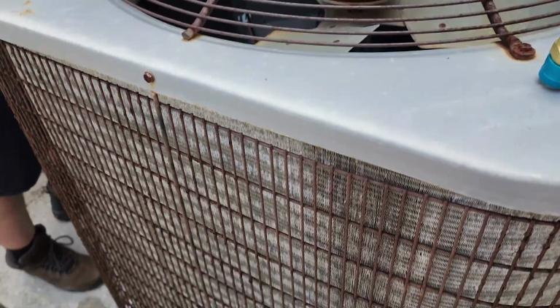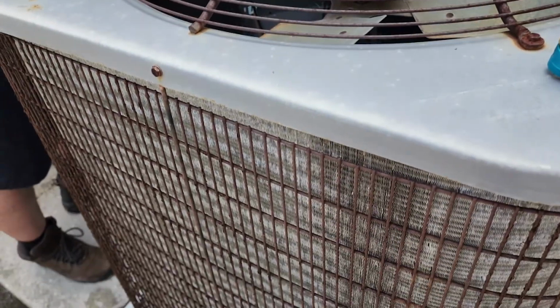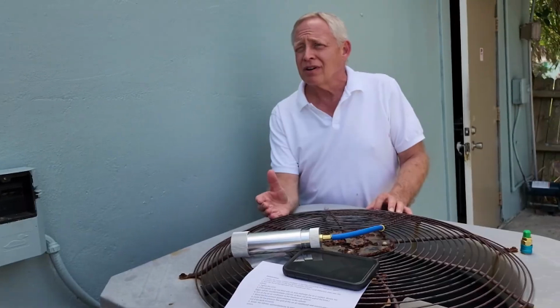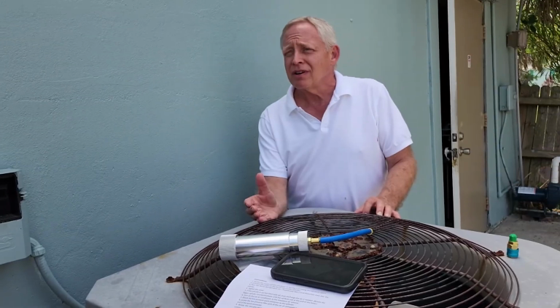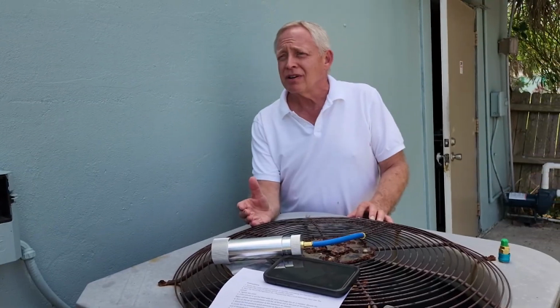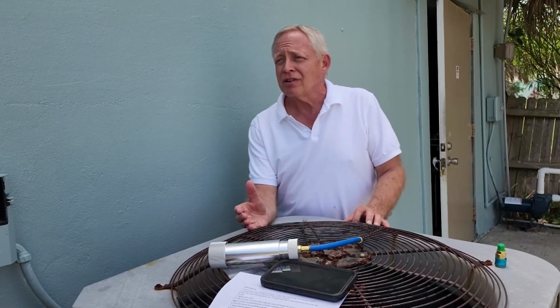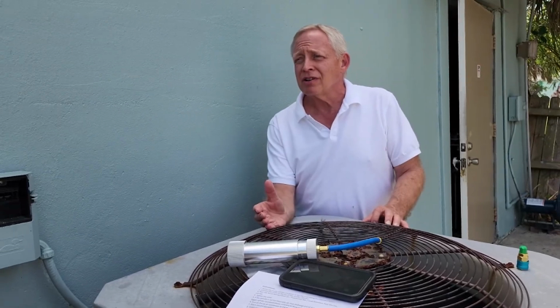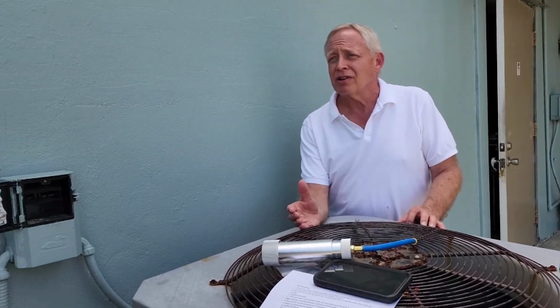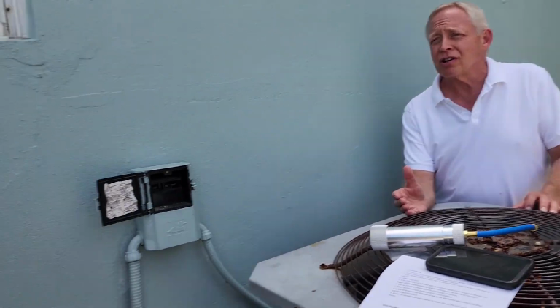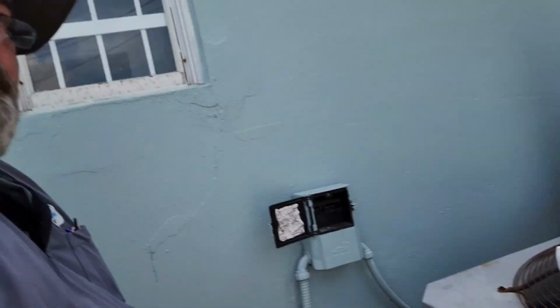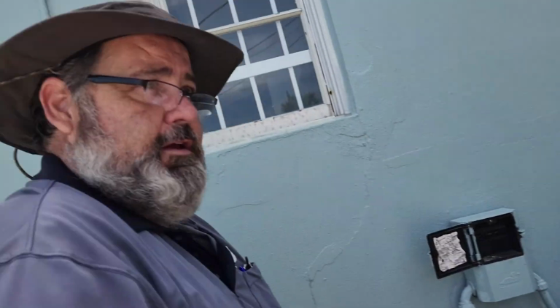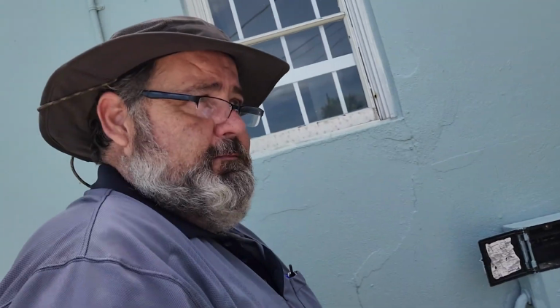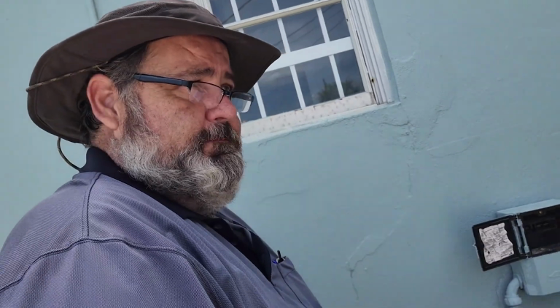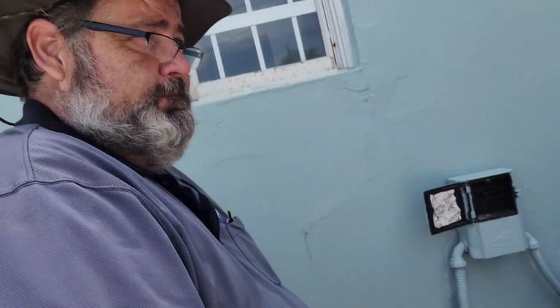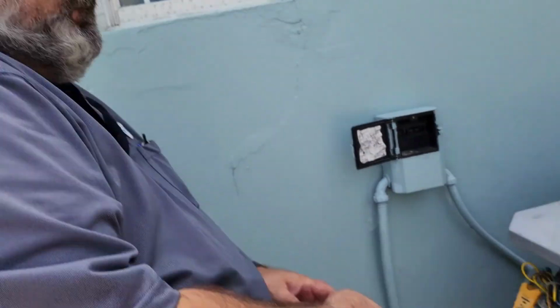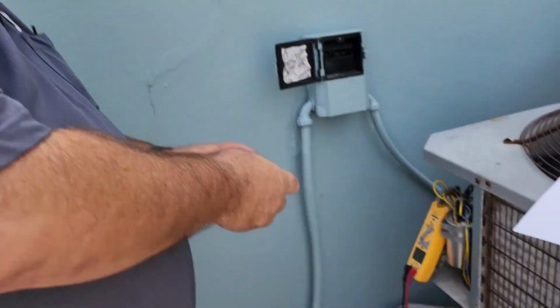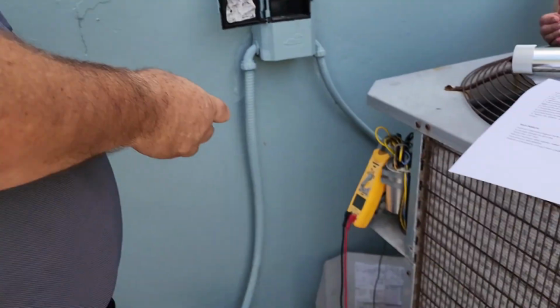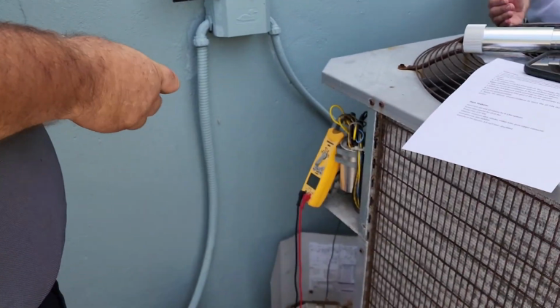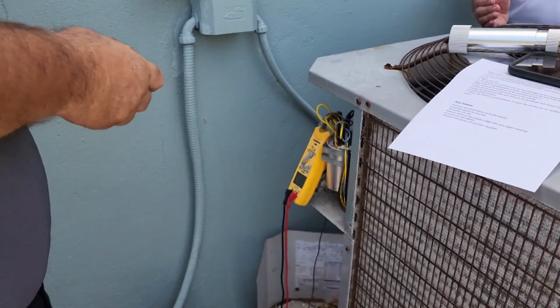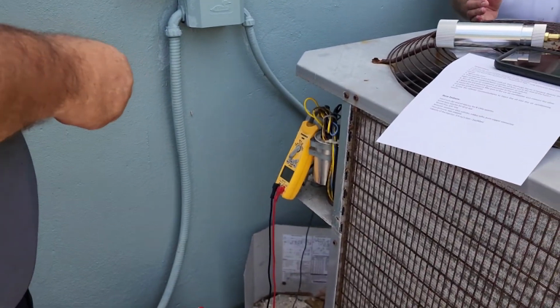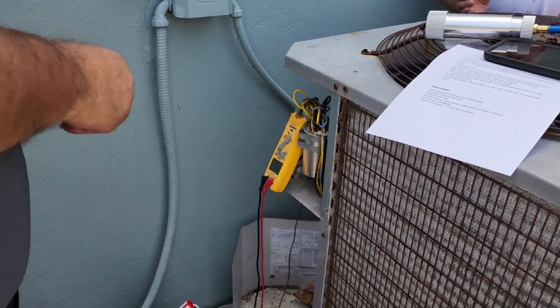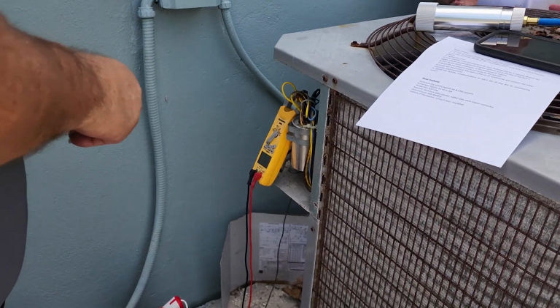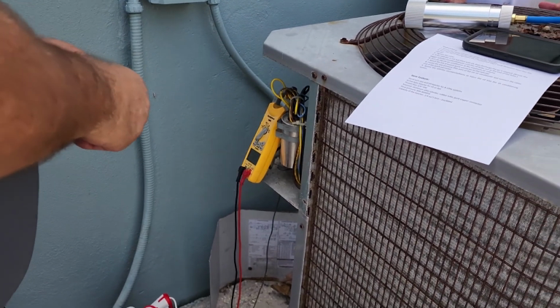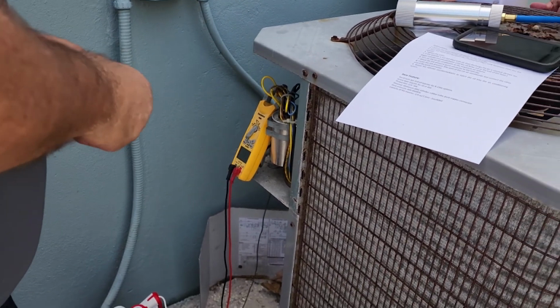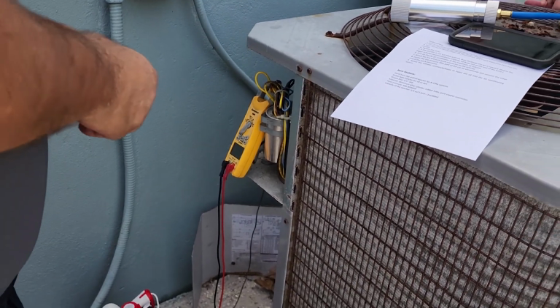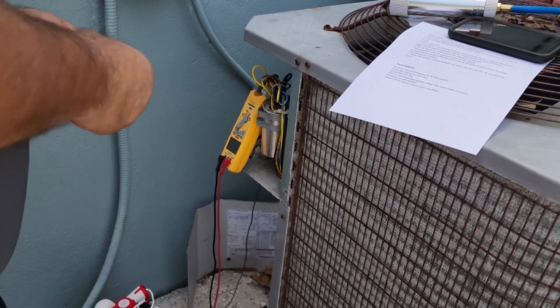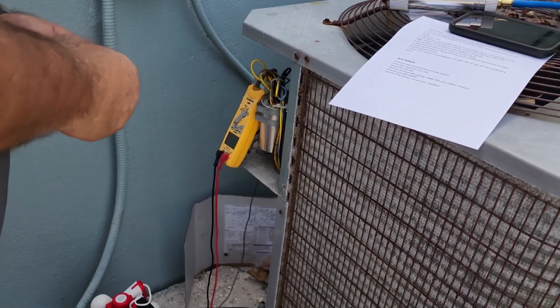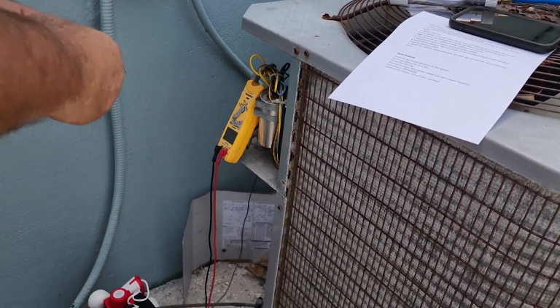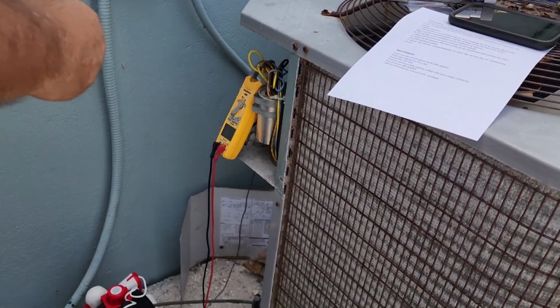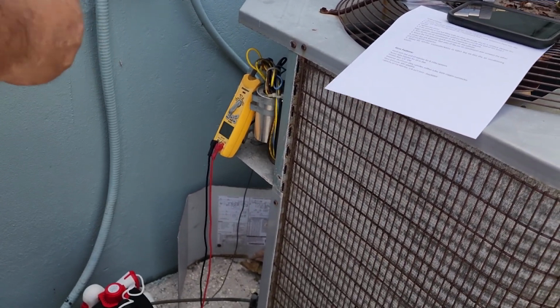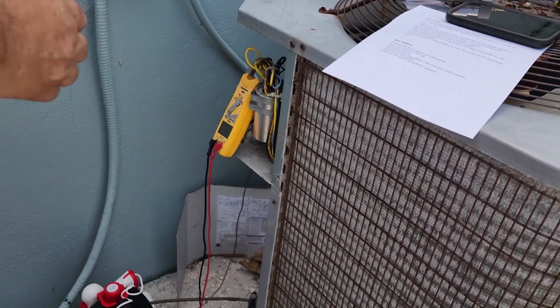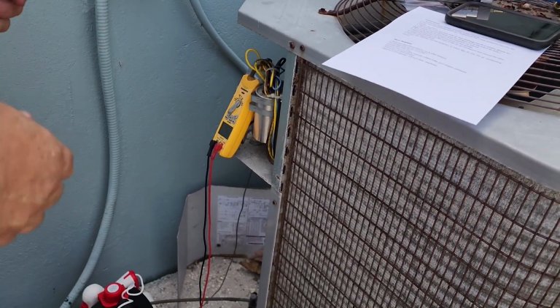A.C. compressor, common side. A.C. compressor, common side. Common side here.